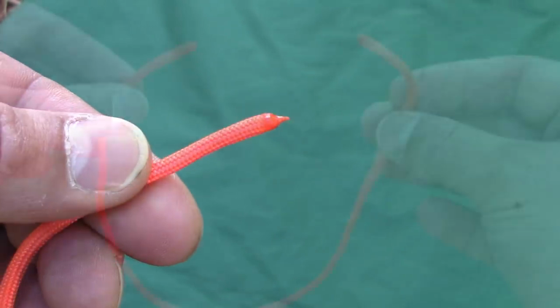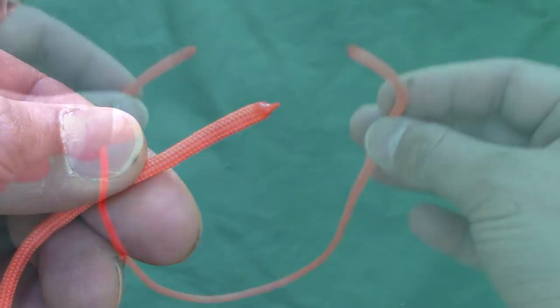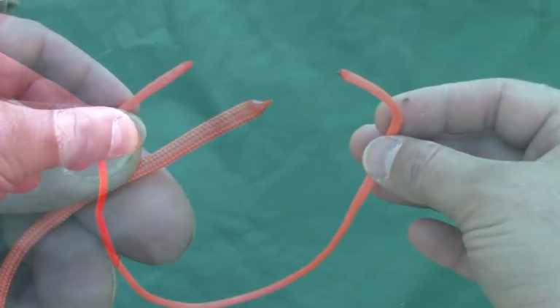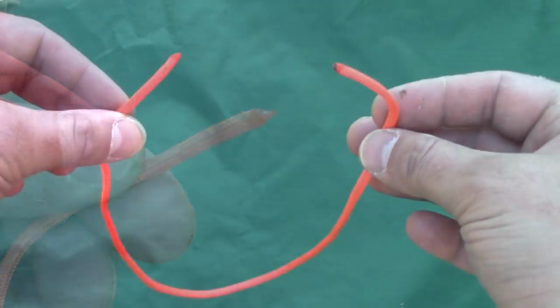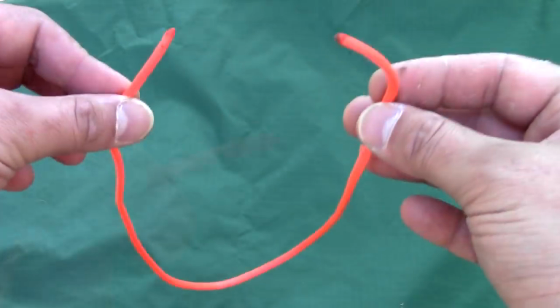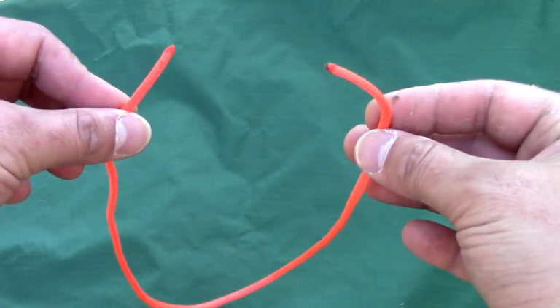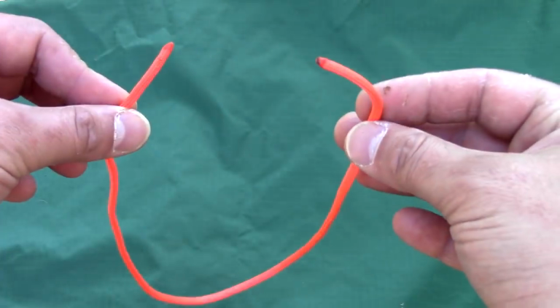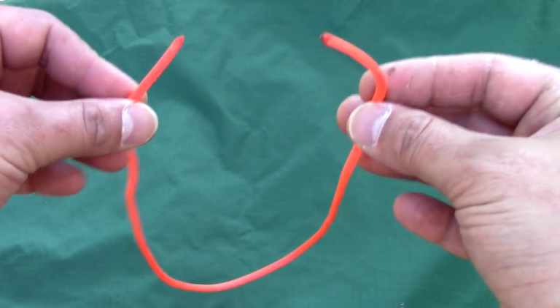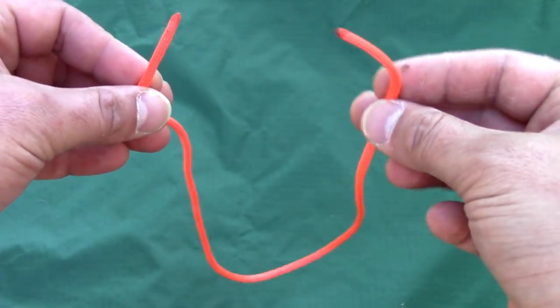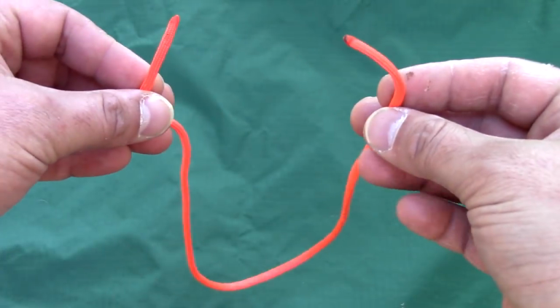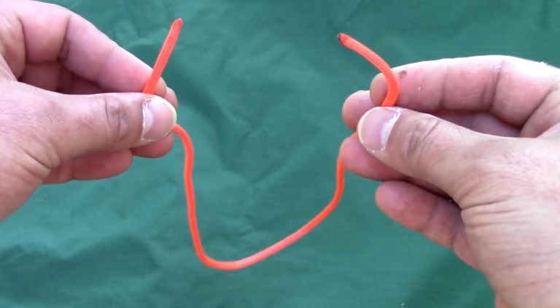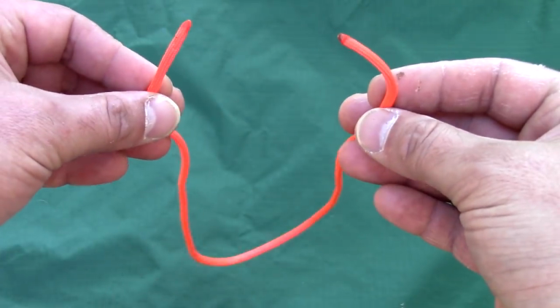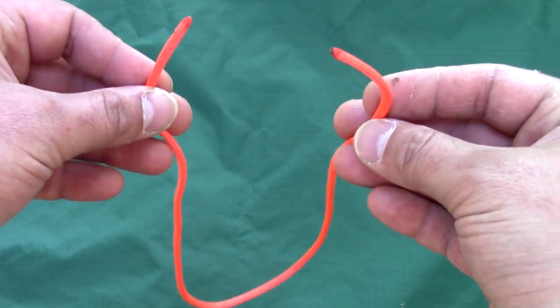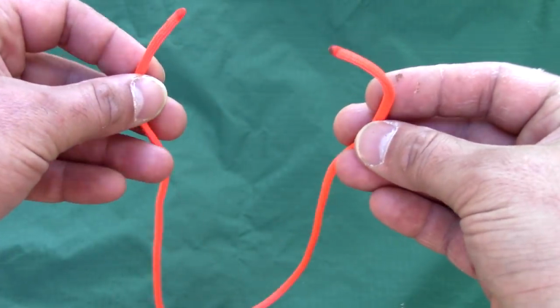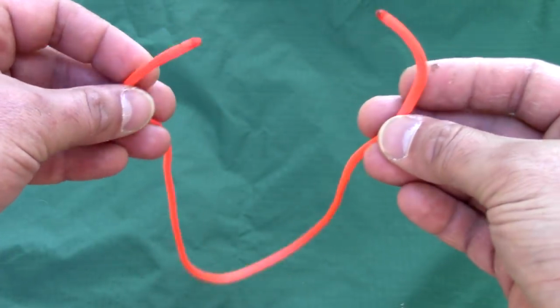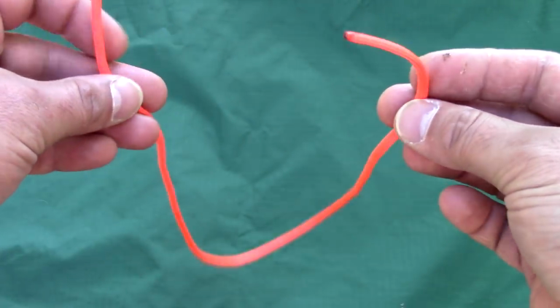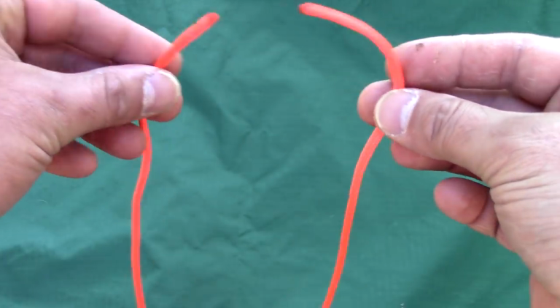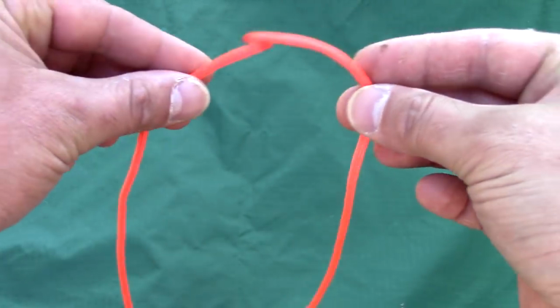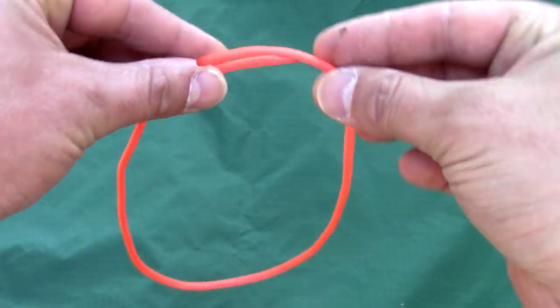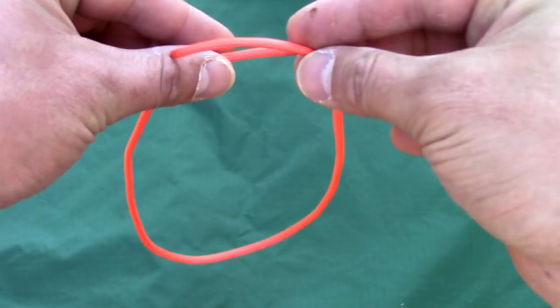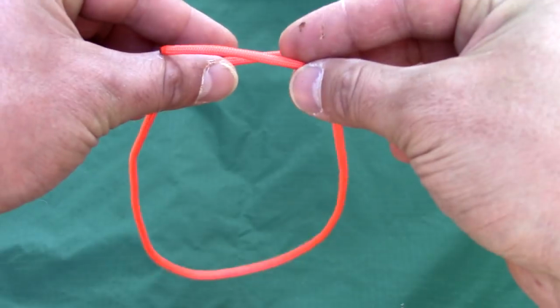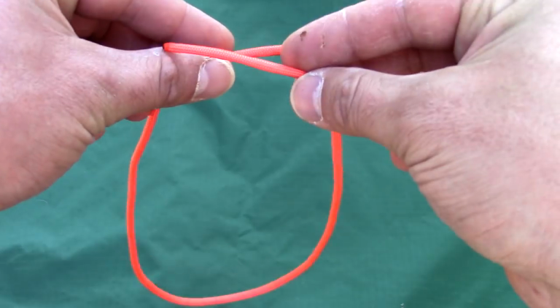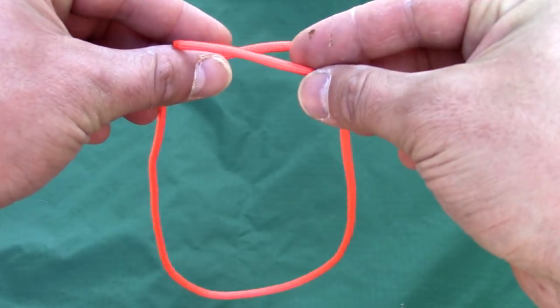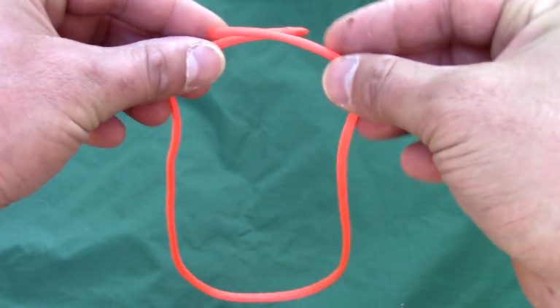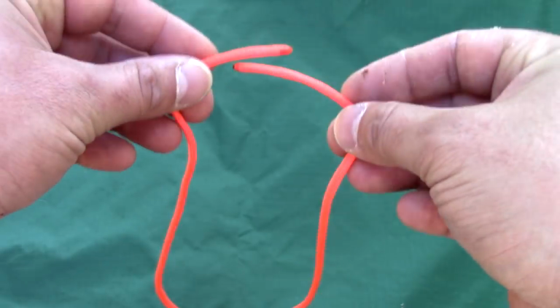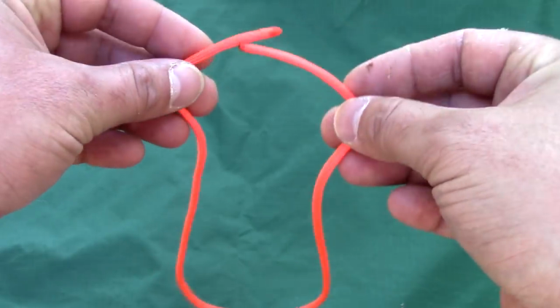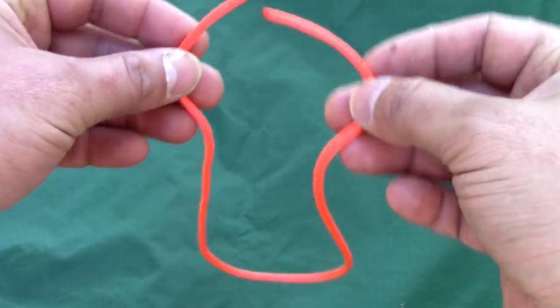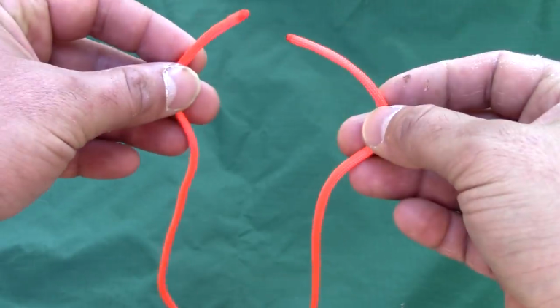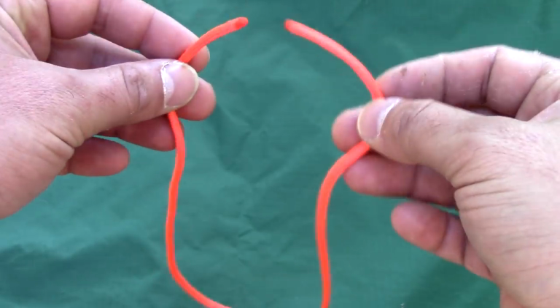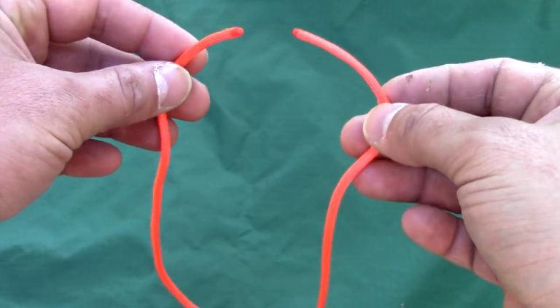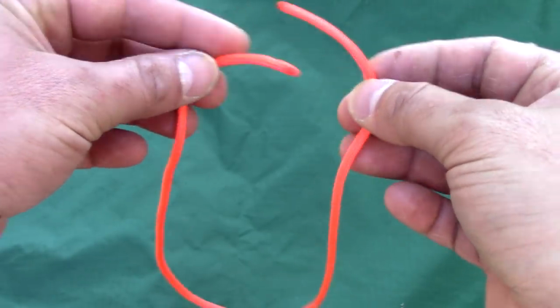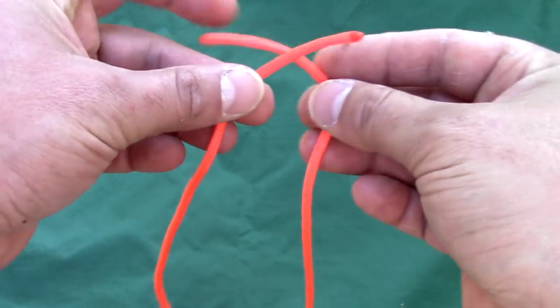Taking both ends of the paracord that you just cut, you want to make a loop and tie it using a fisherman's knot.